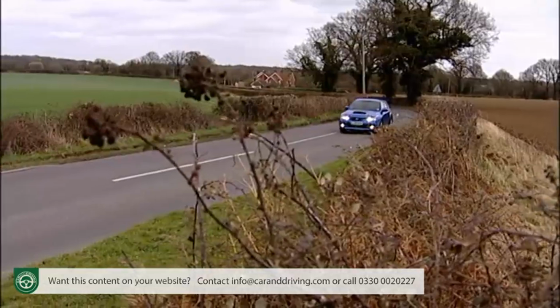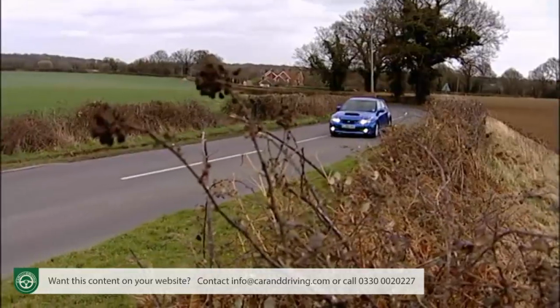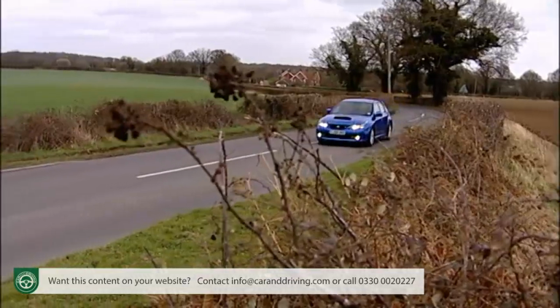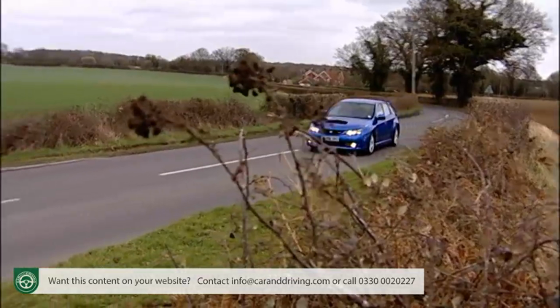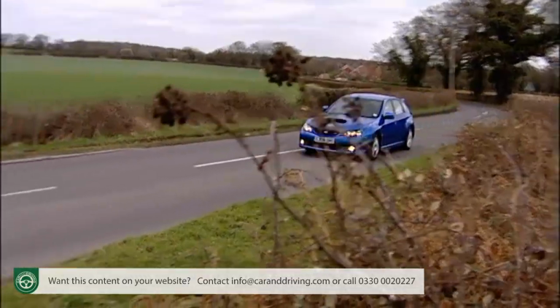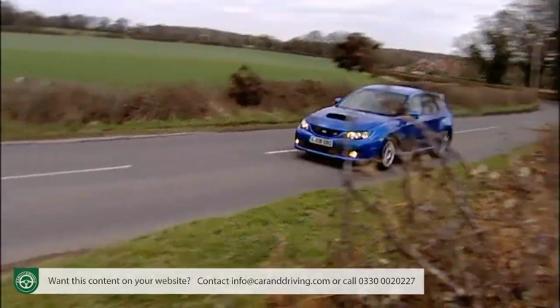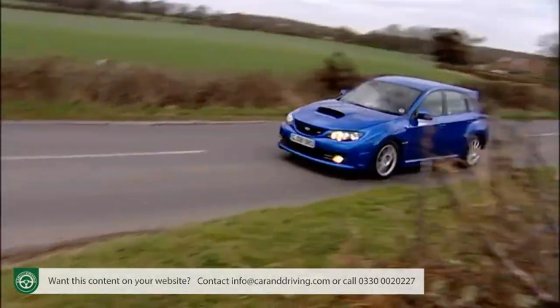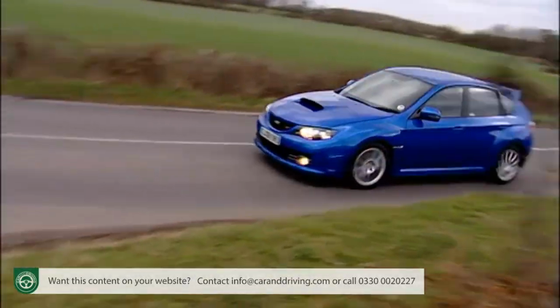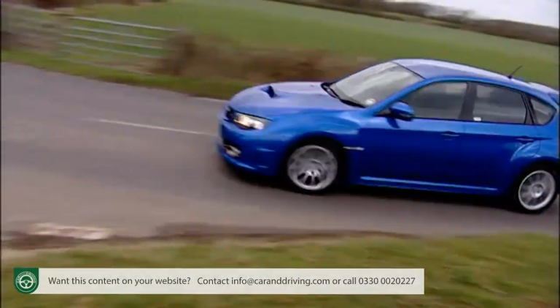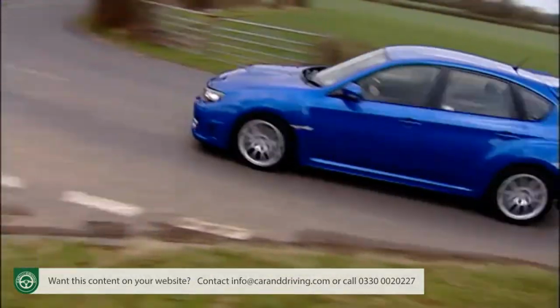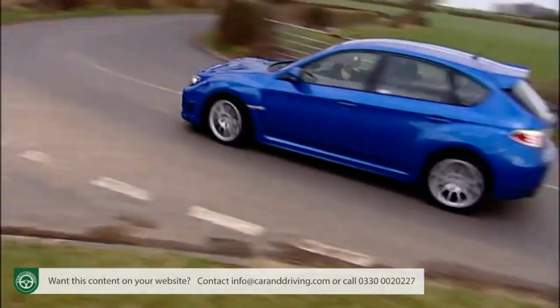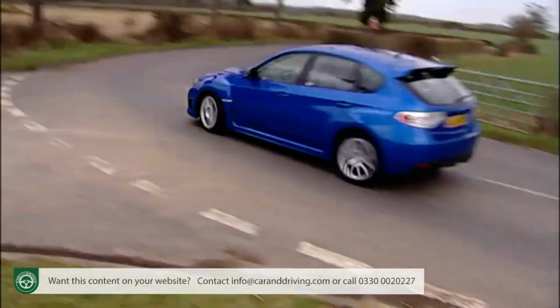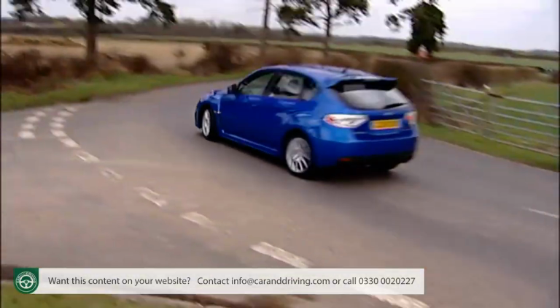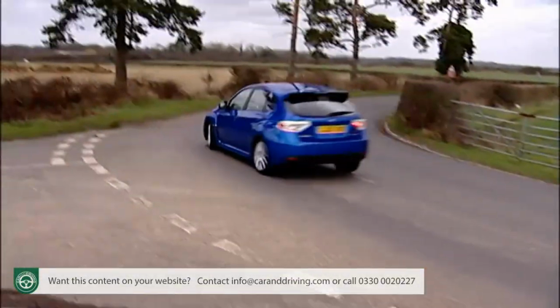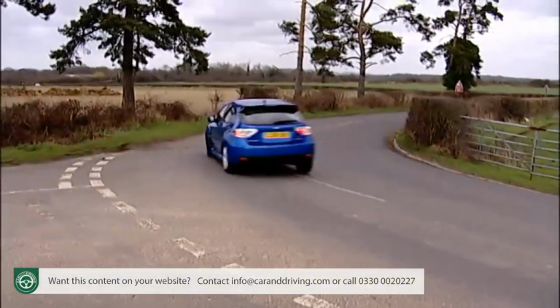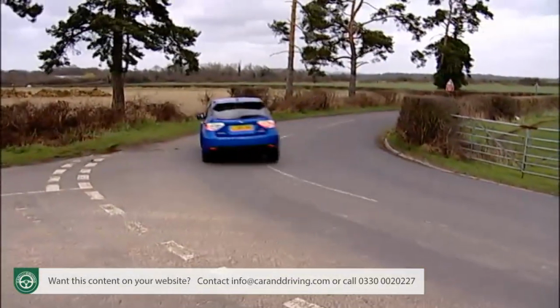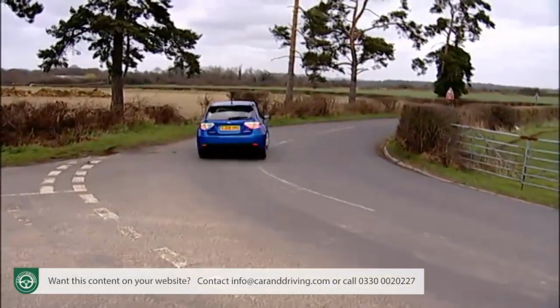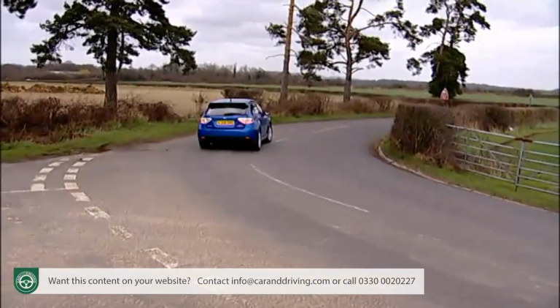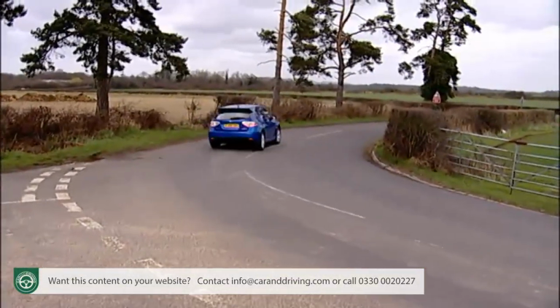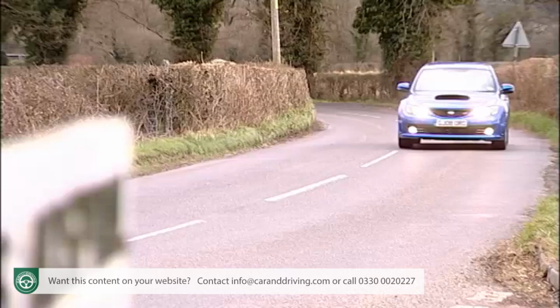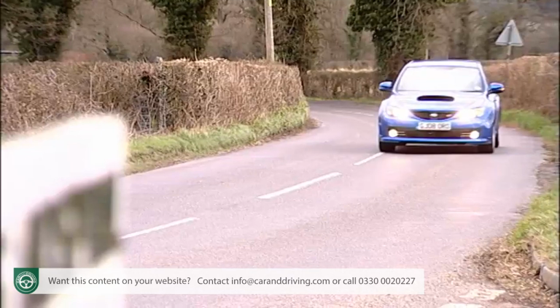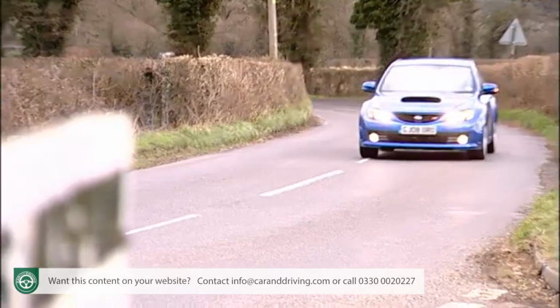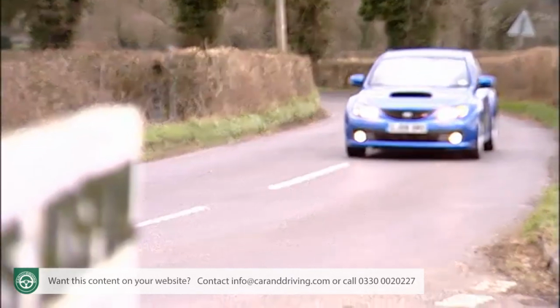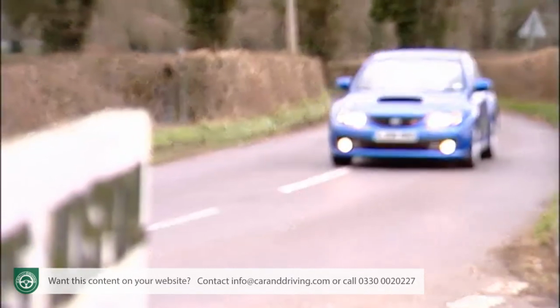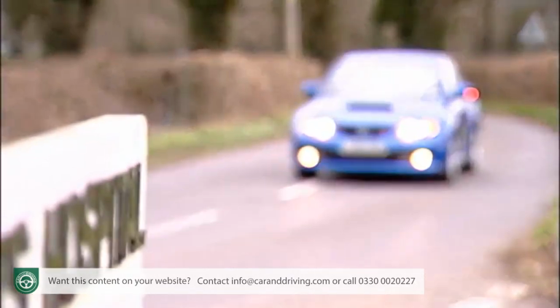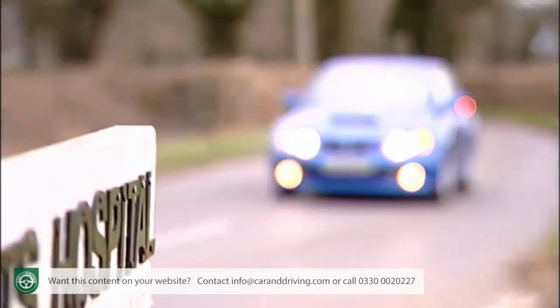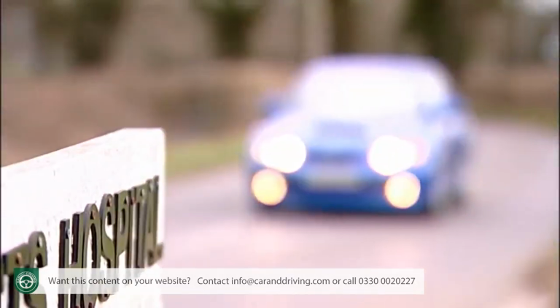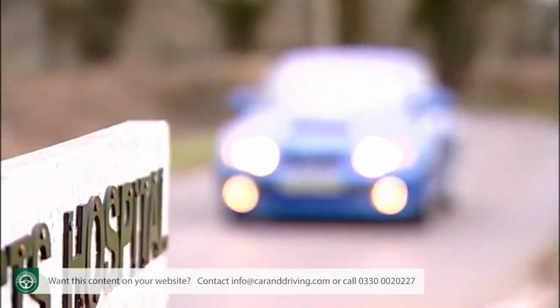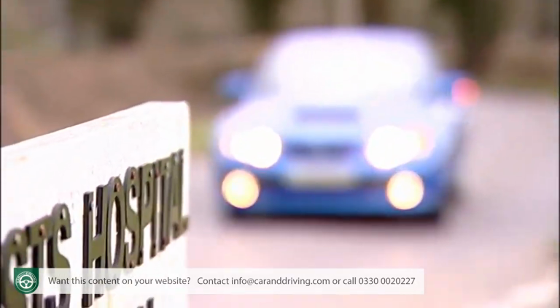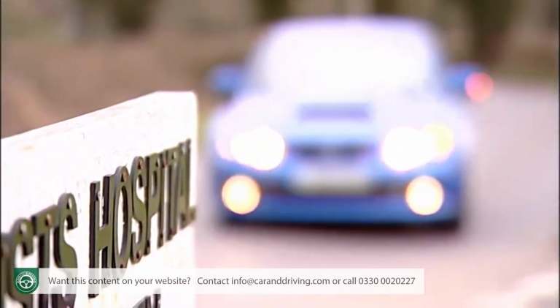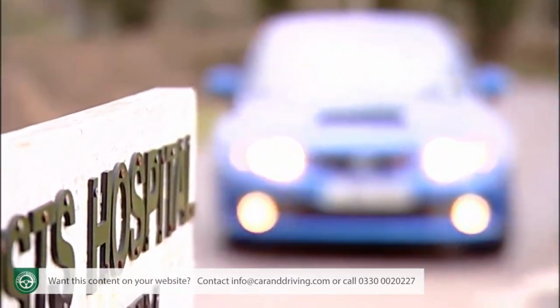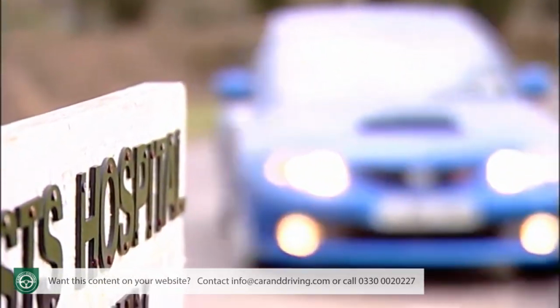Buyers can choose sedate, normally aspirated engines, or a headbanger turbo unit, according to taste.